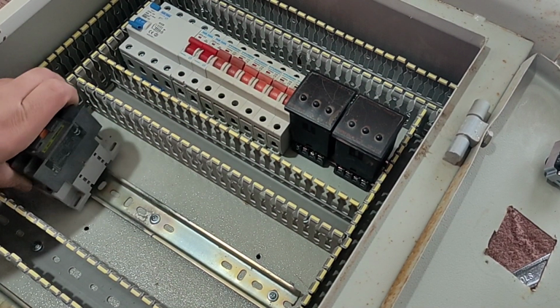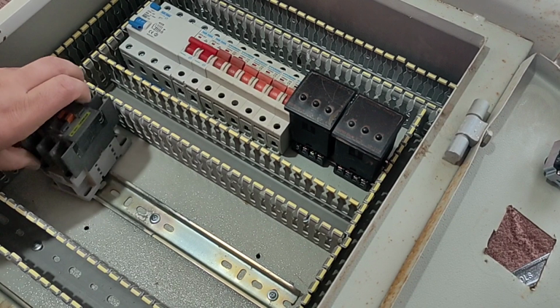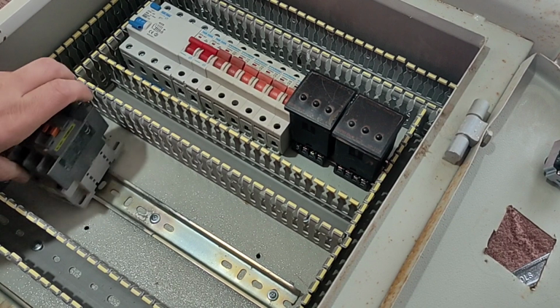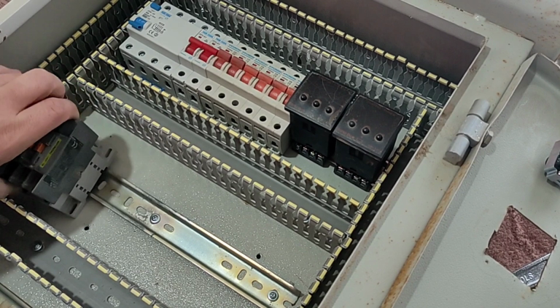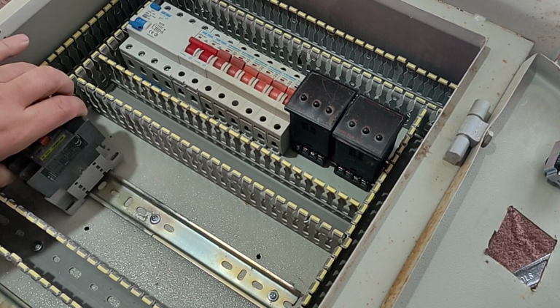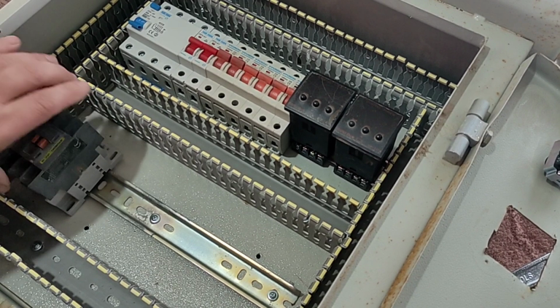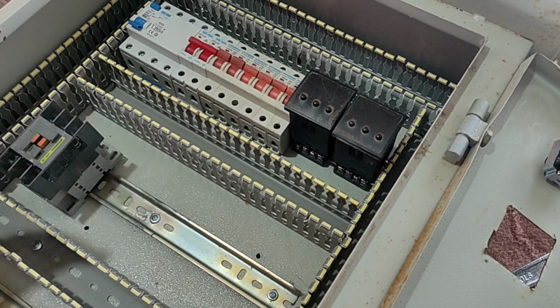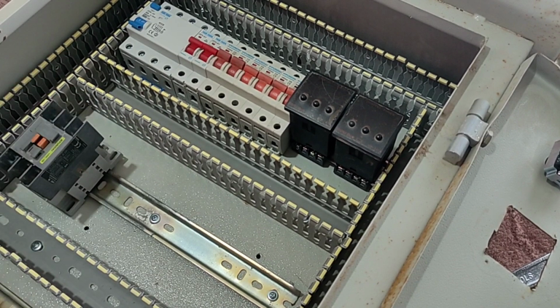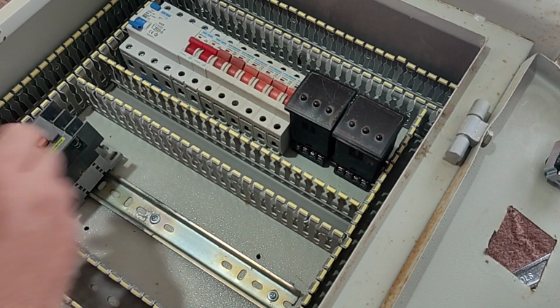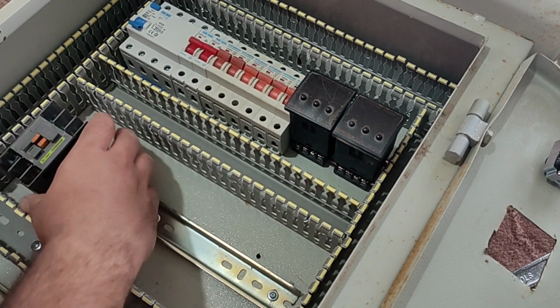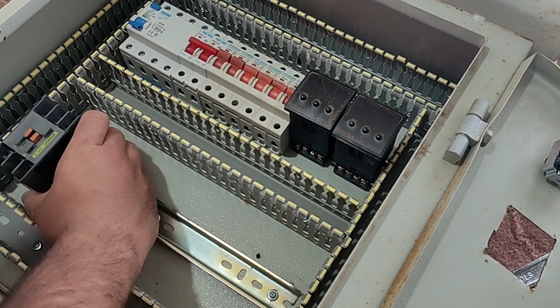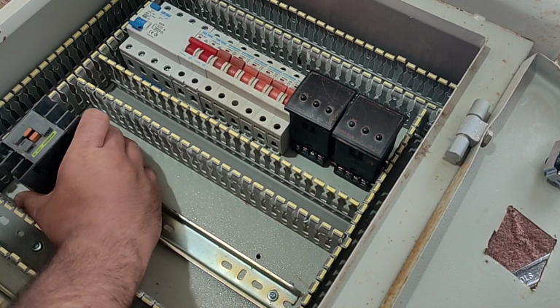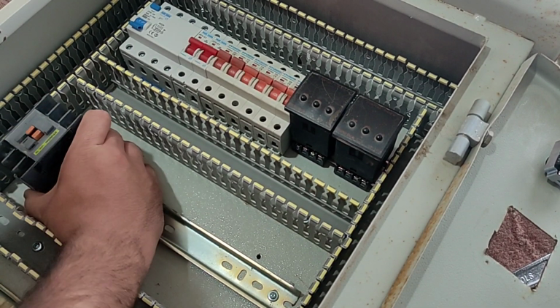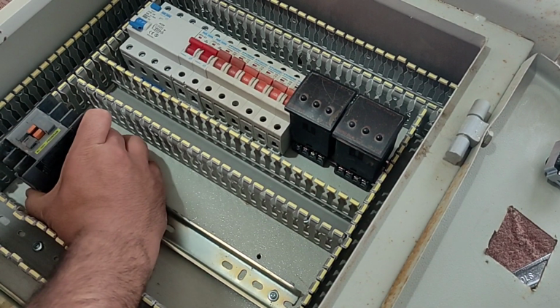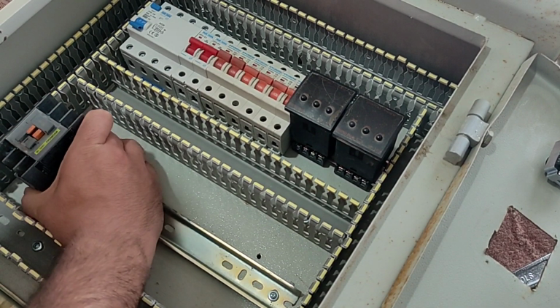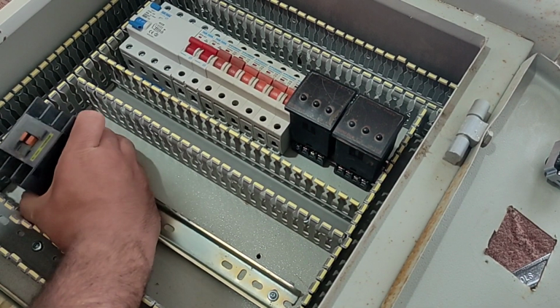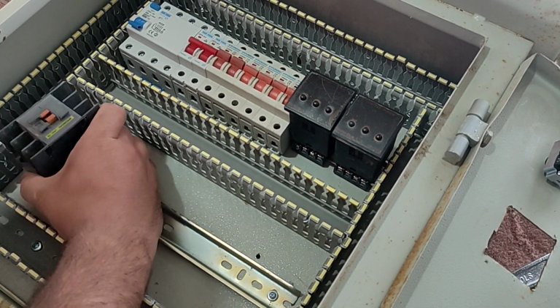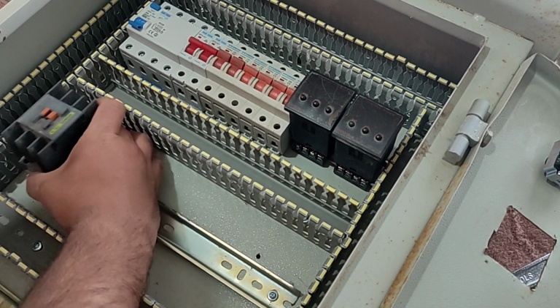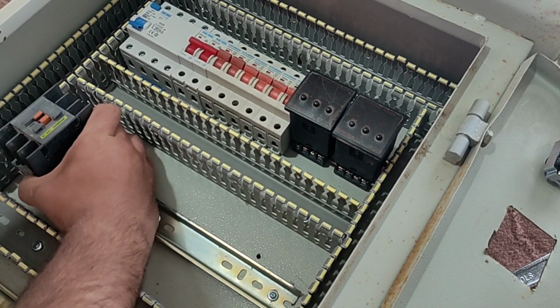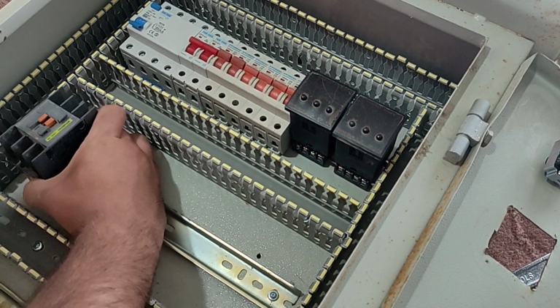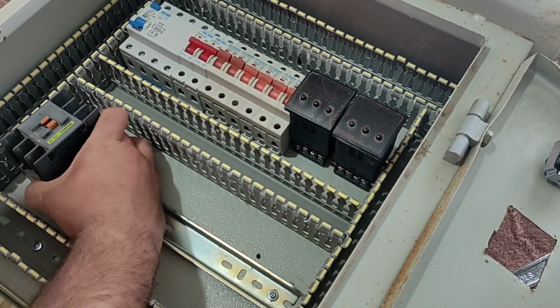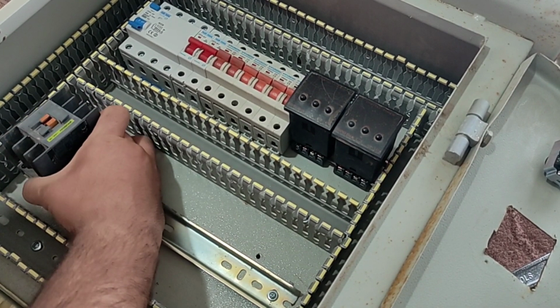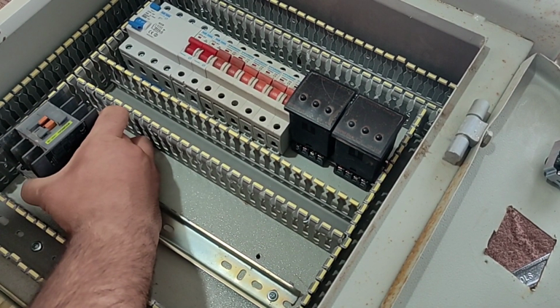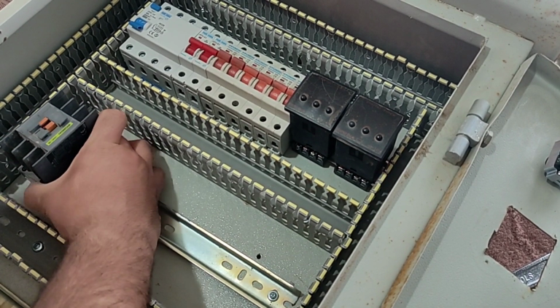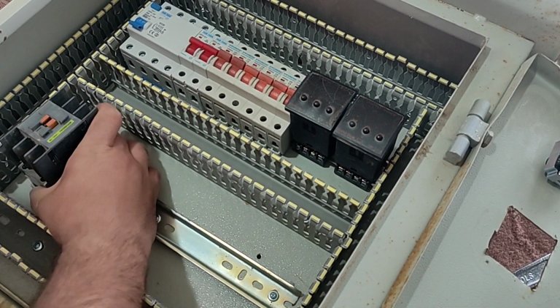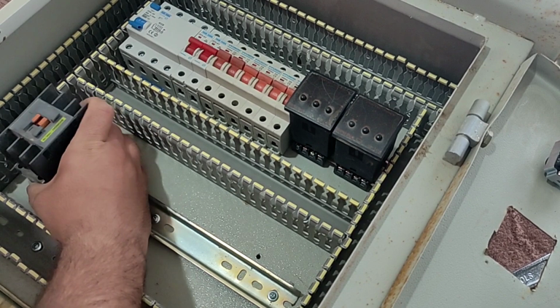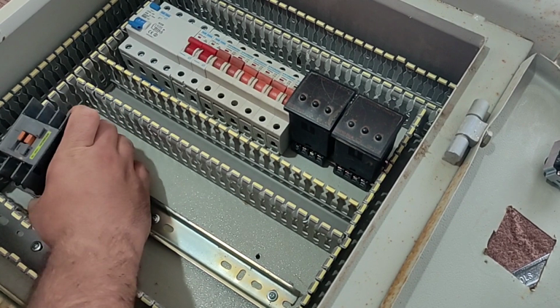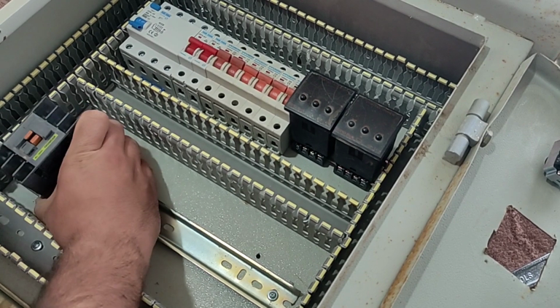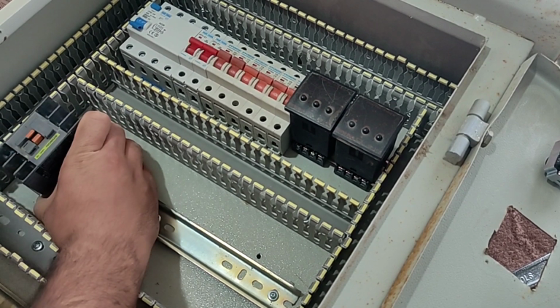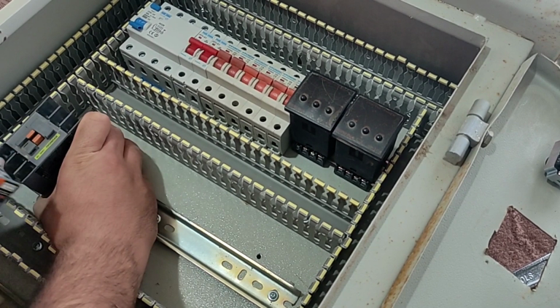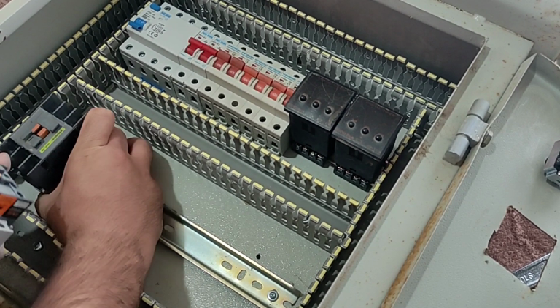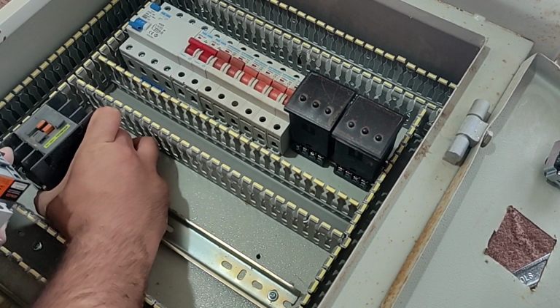Four of the single-phase outputs use contactors, so we install four contactors in the electrical panel.